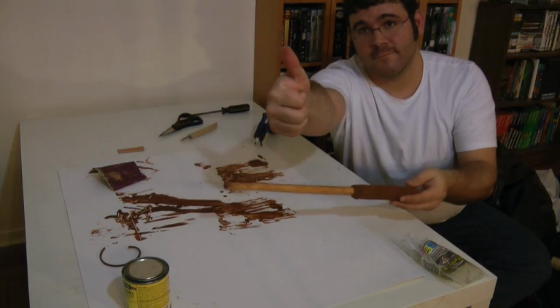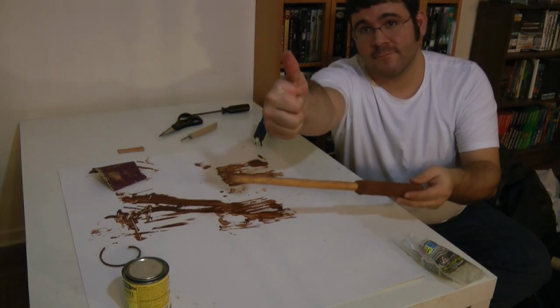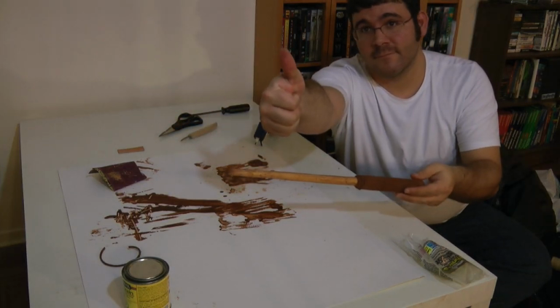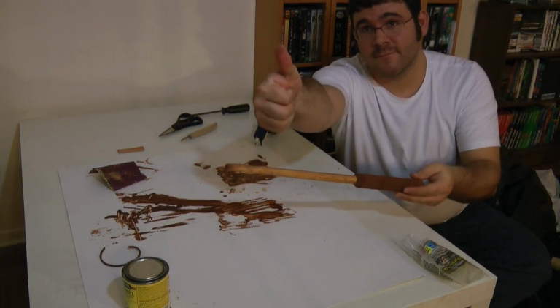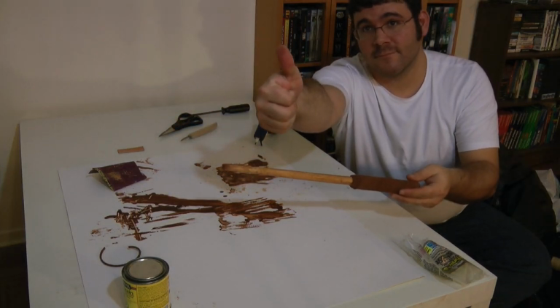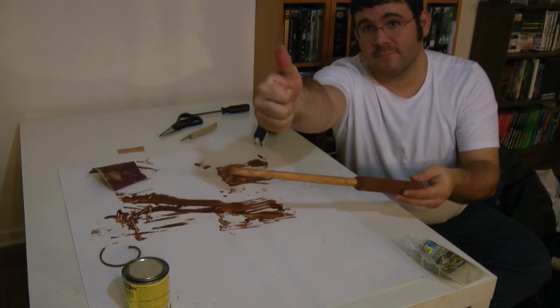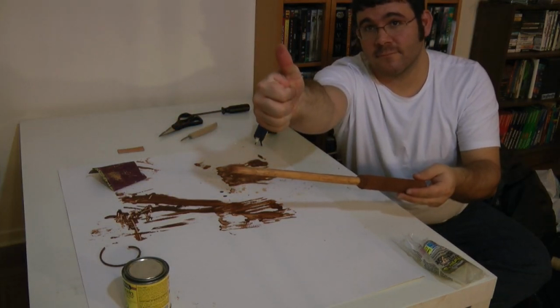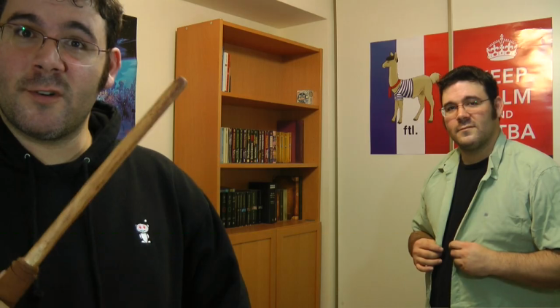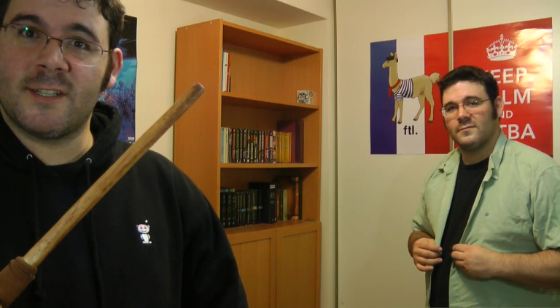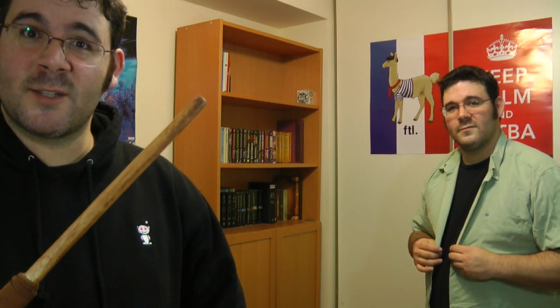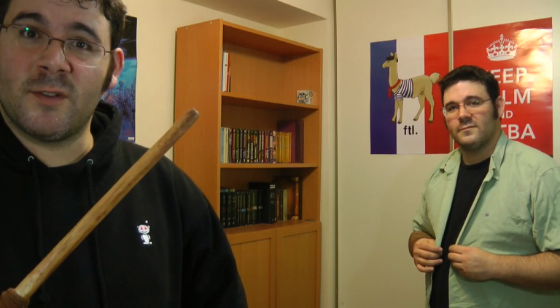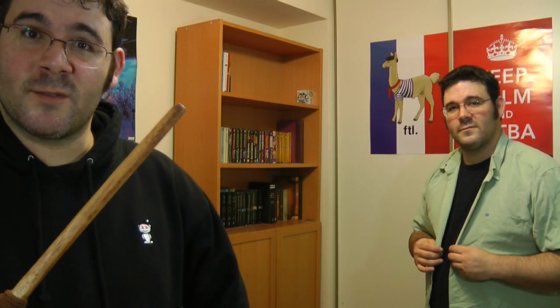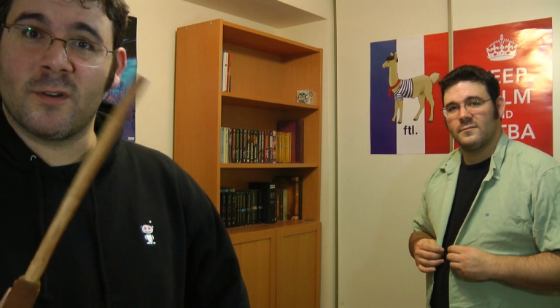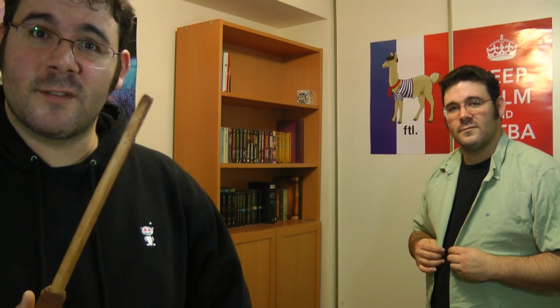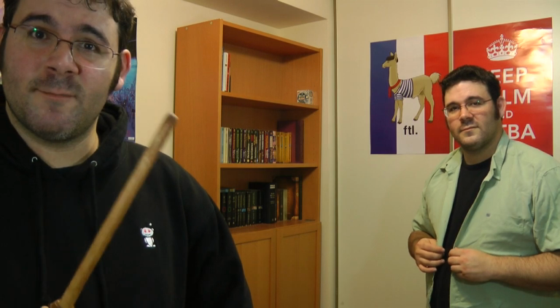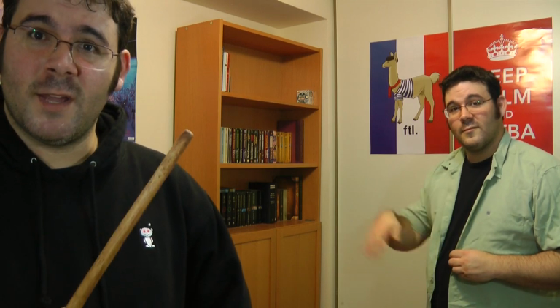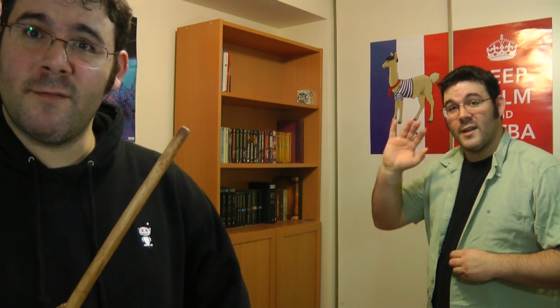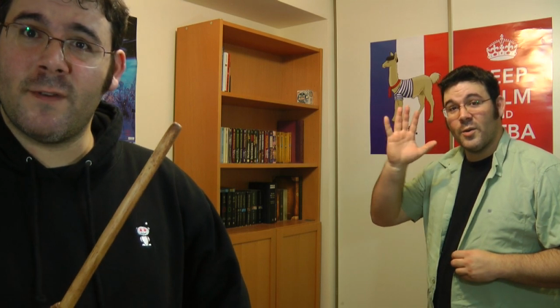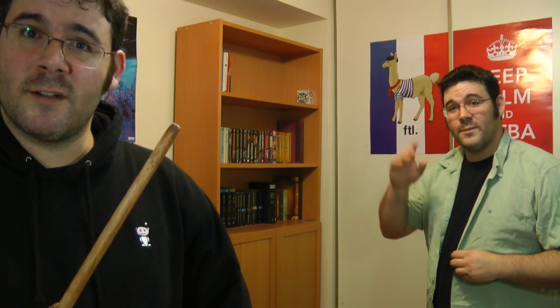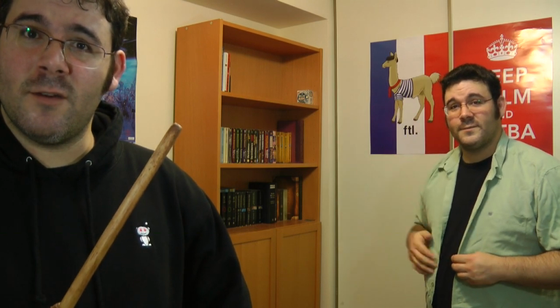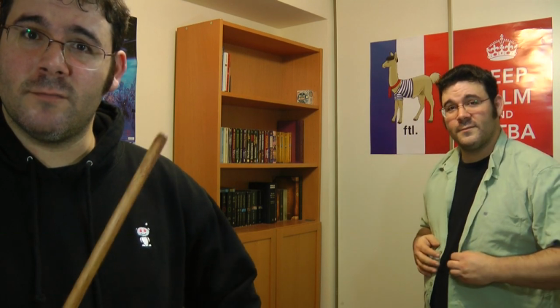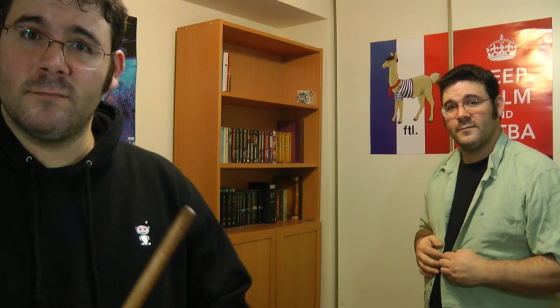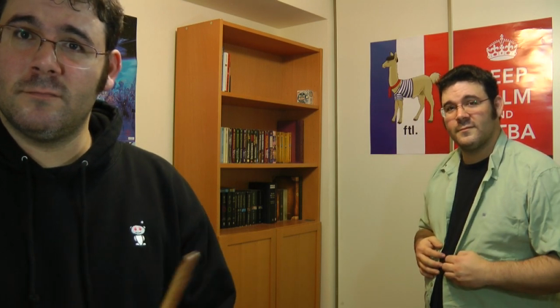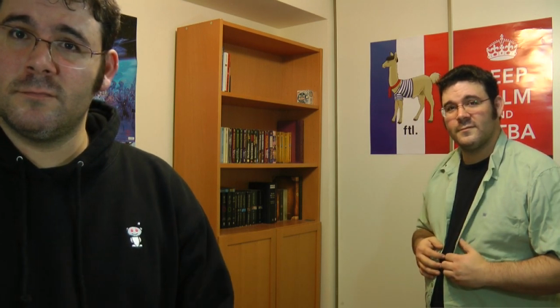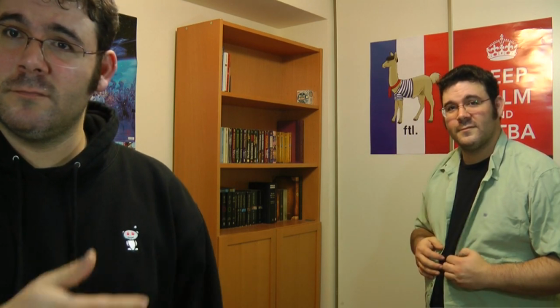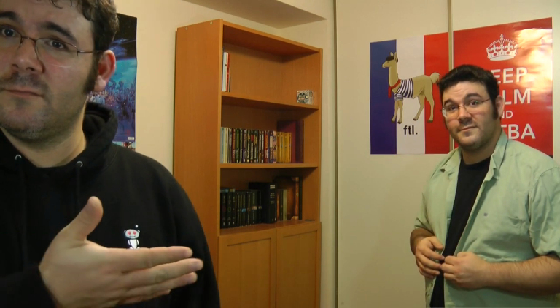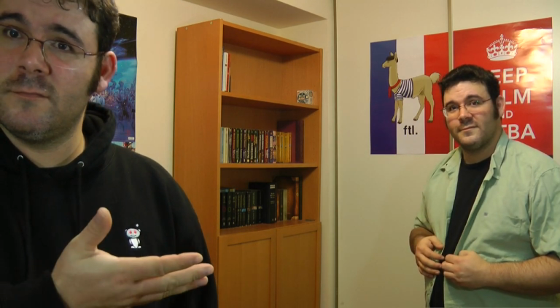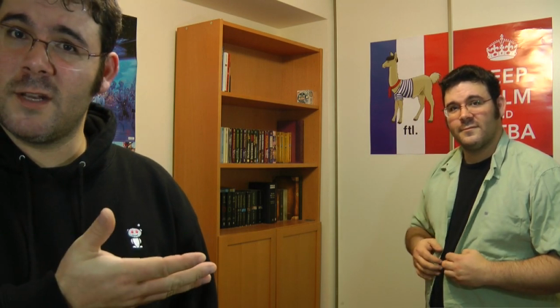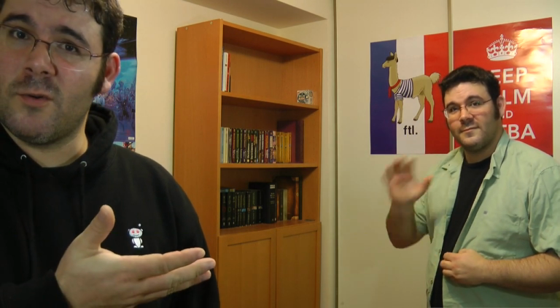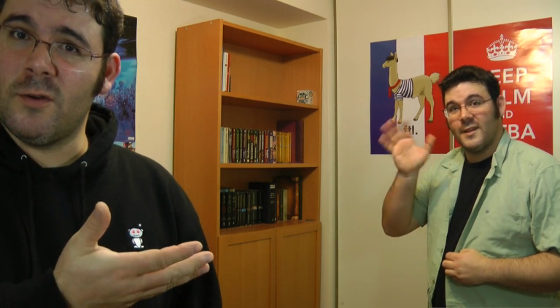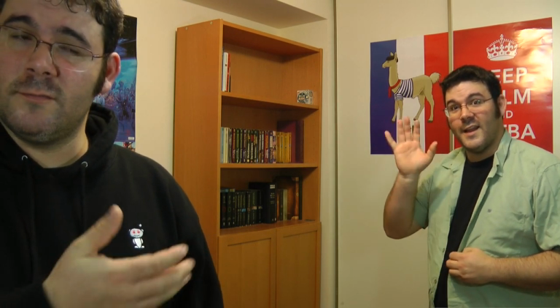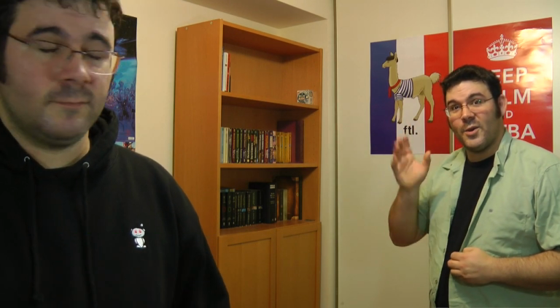And voila, one handmade wand. Enjoy! In order to test whether this works, I've invited a clone. Say hello, clone. Hello!